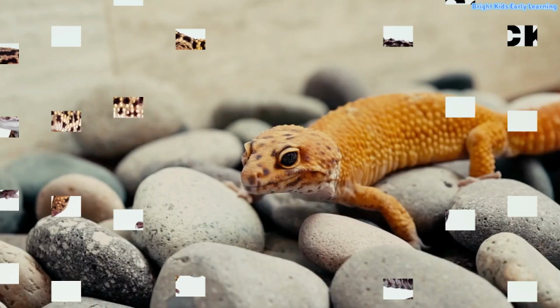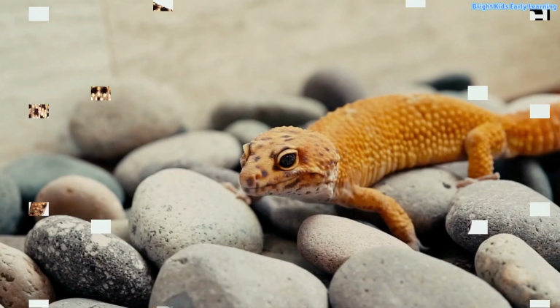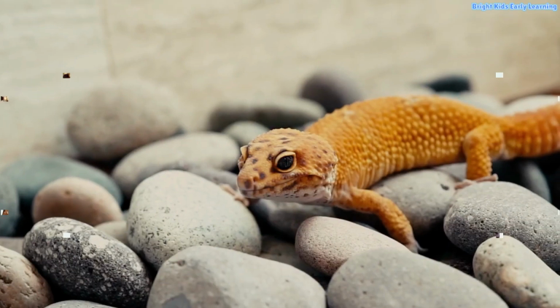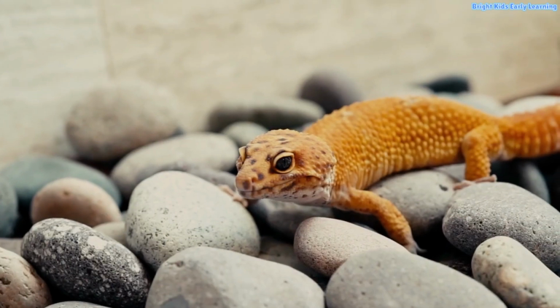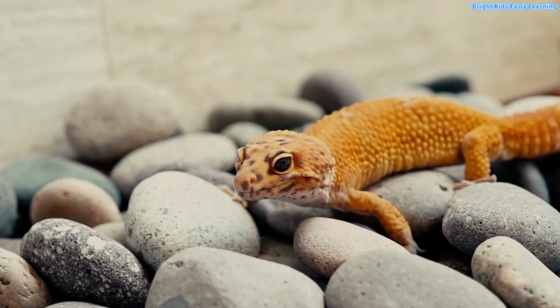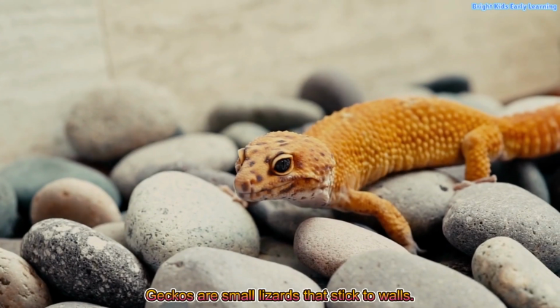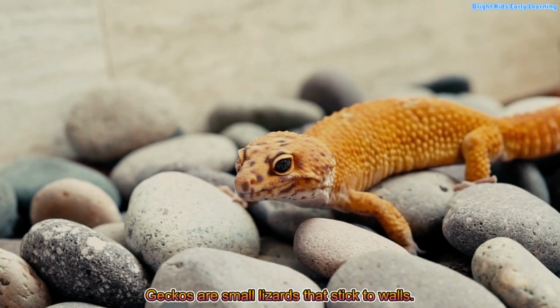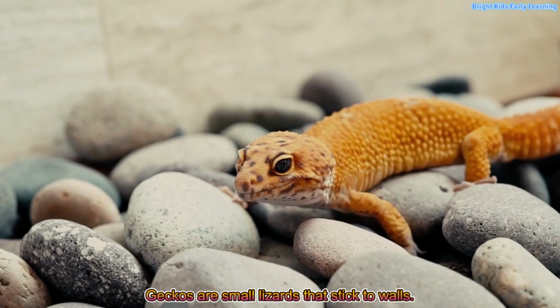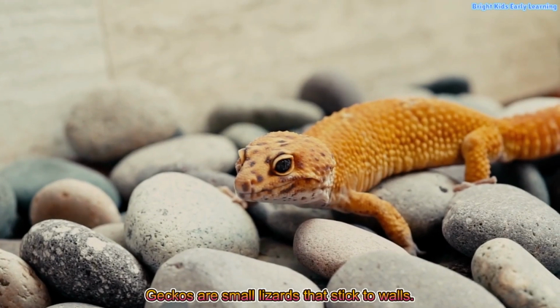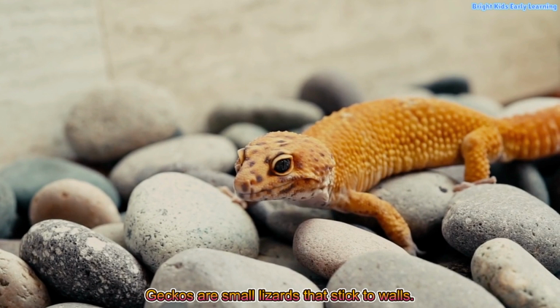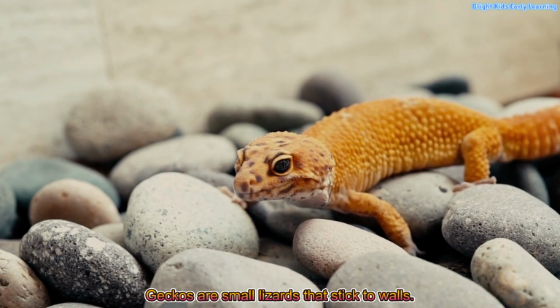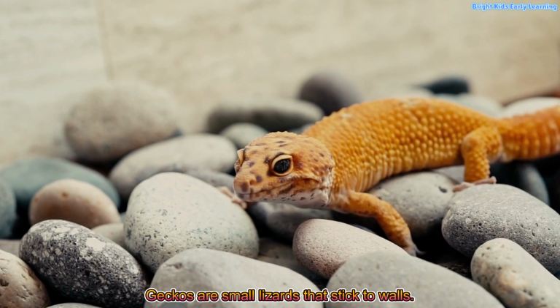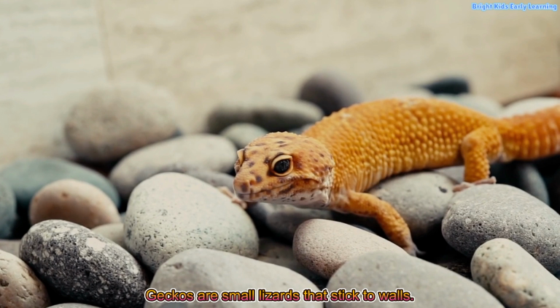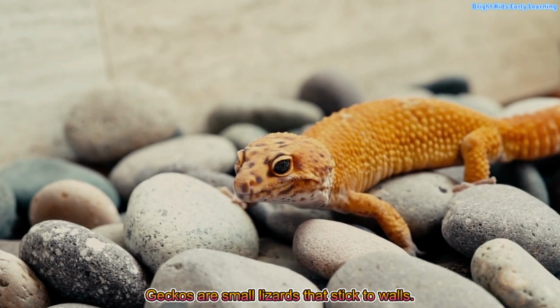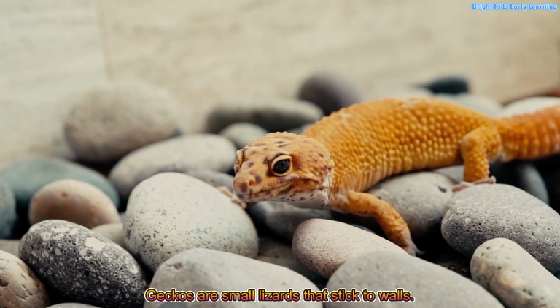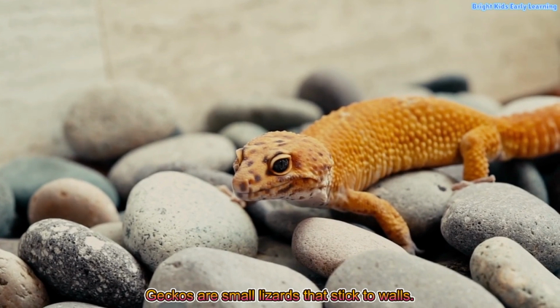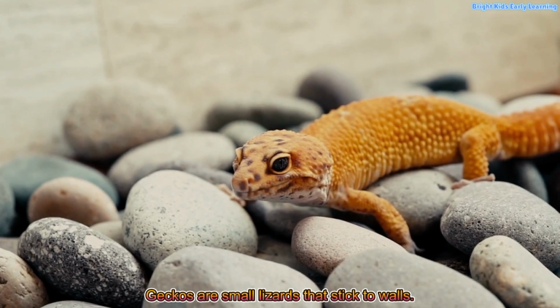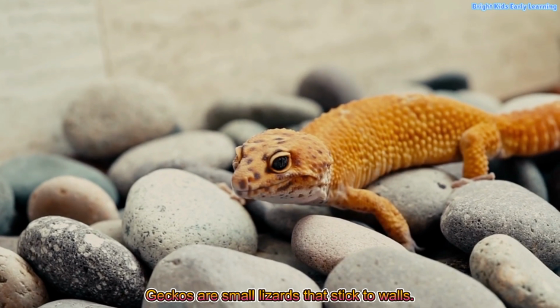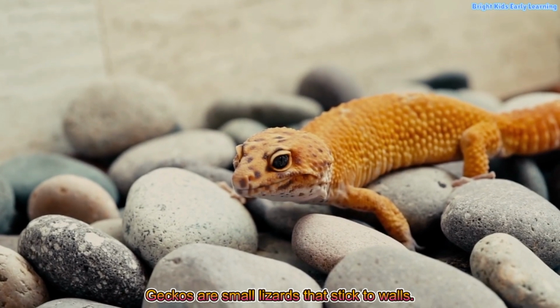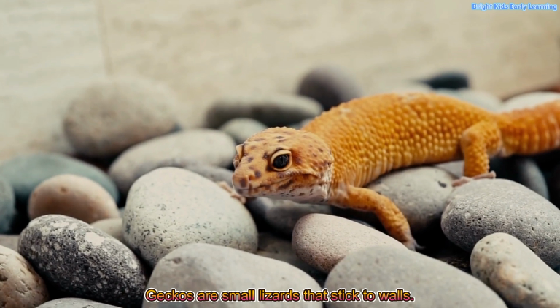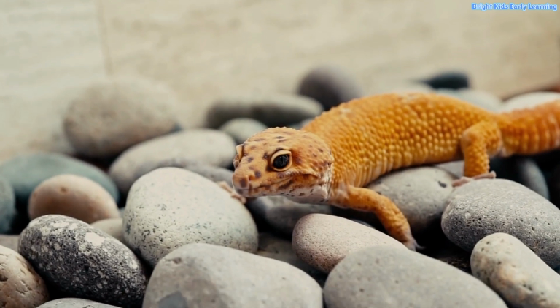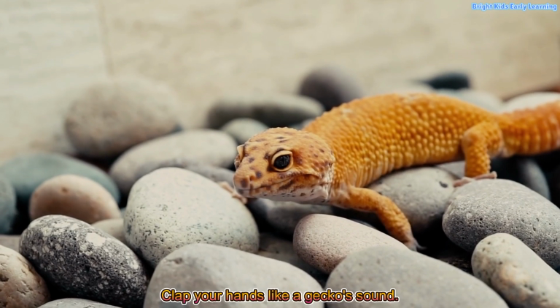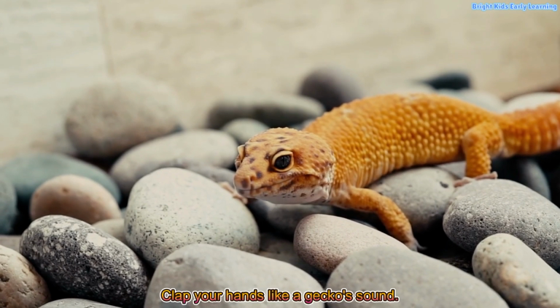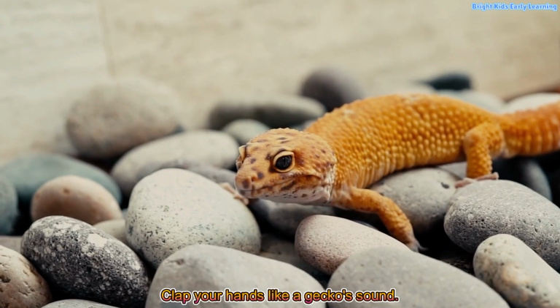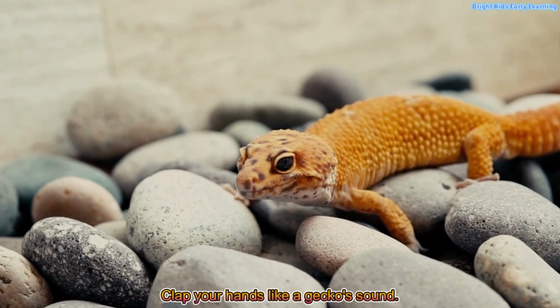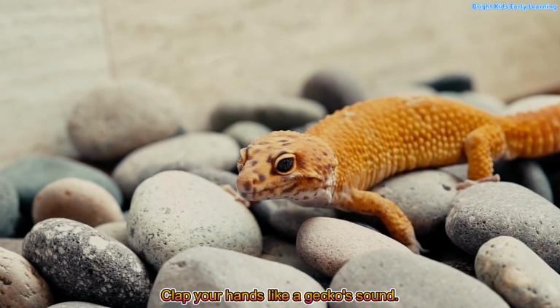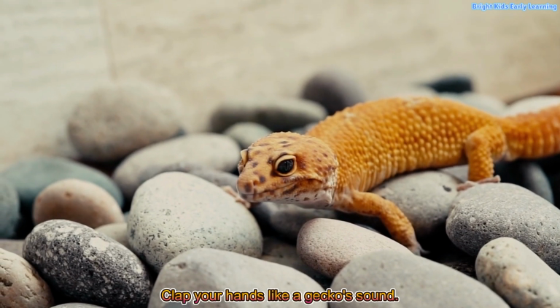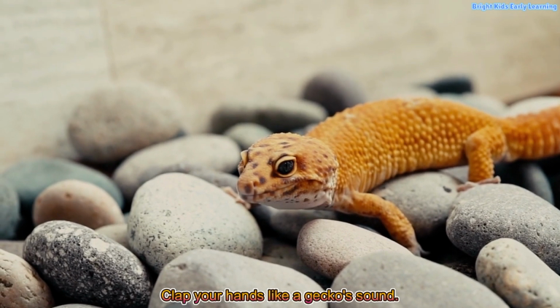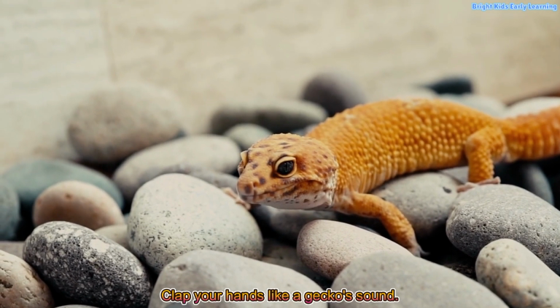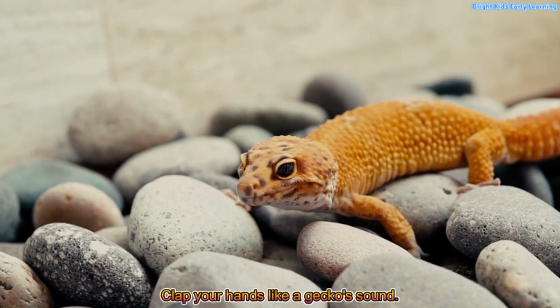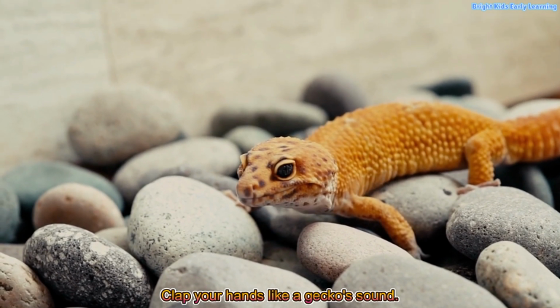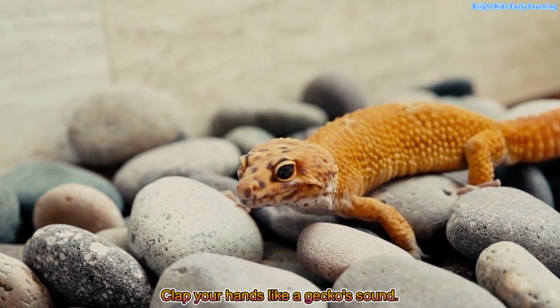Gecko! Geckos are small lizards that stick to walls. Clap your hands like a gecko's sound.